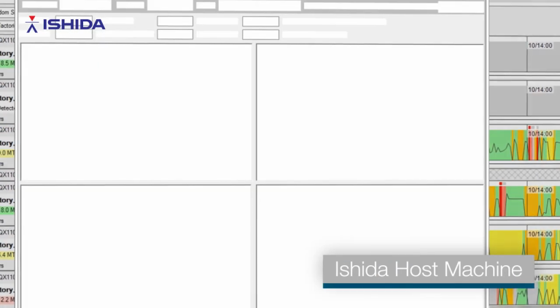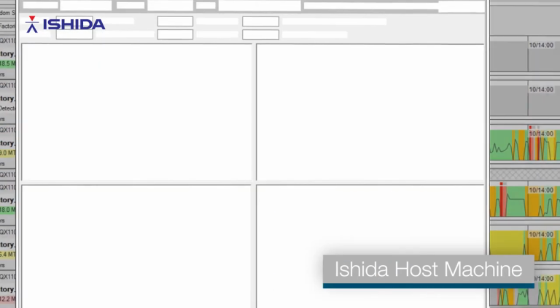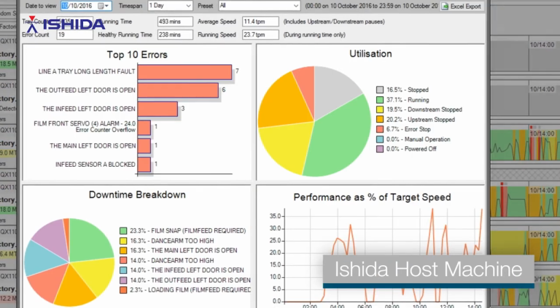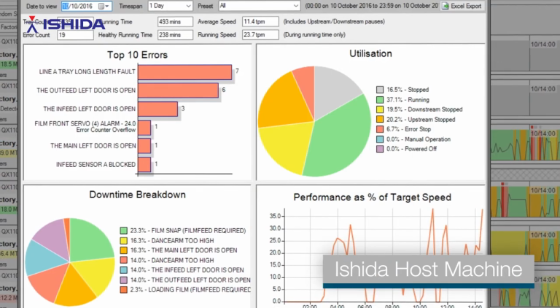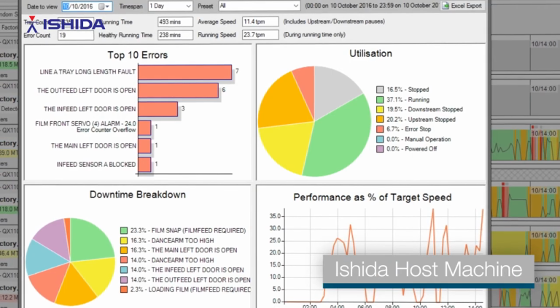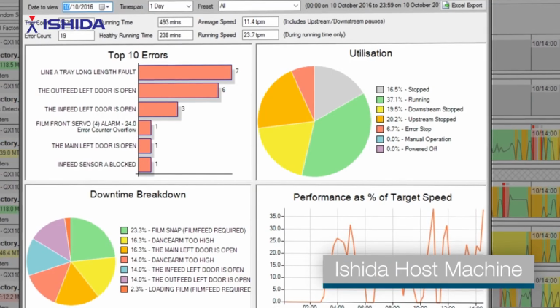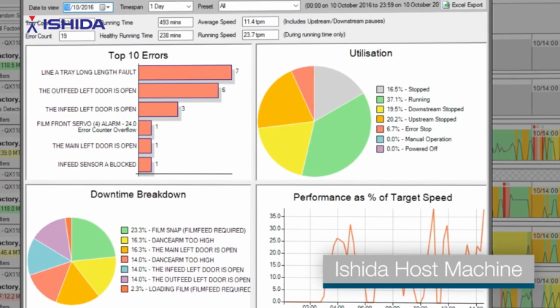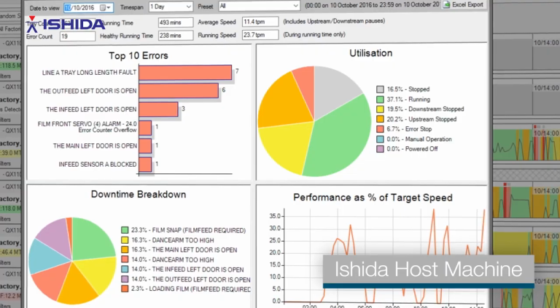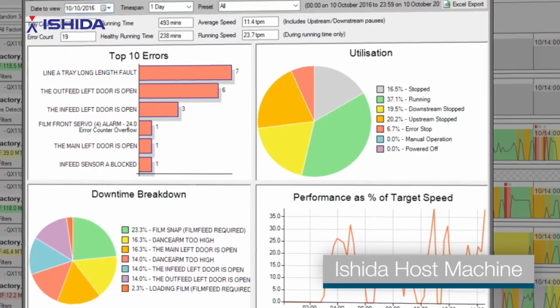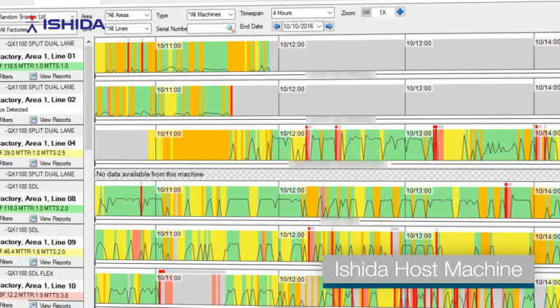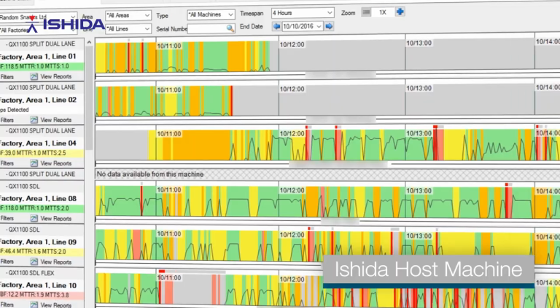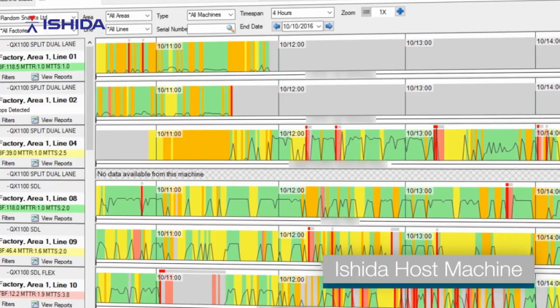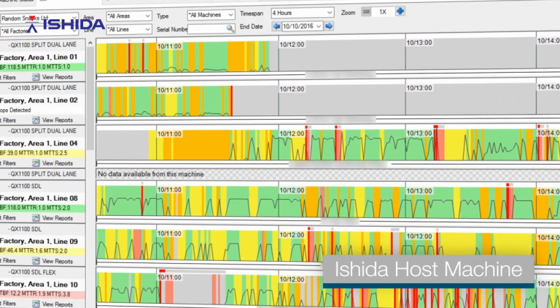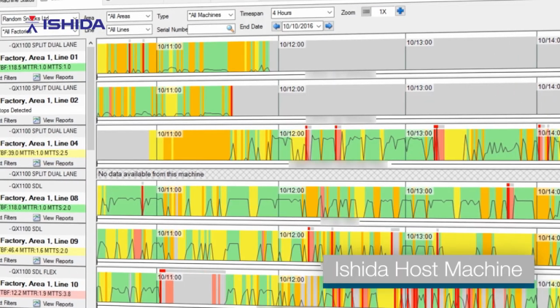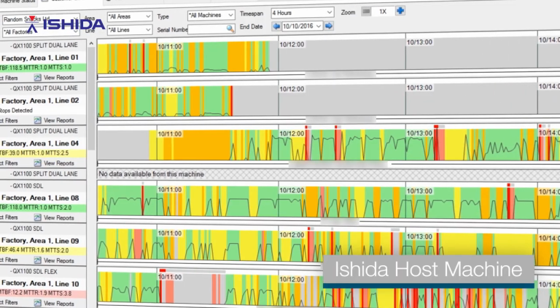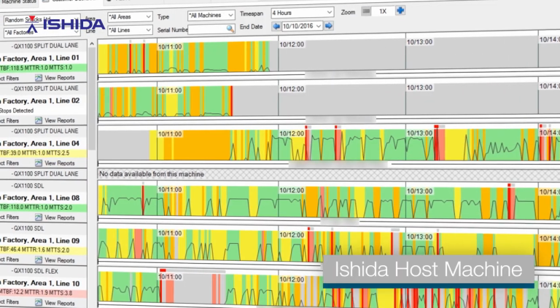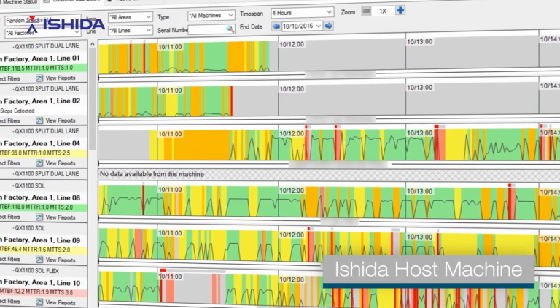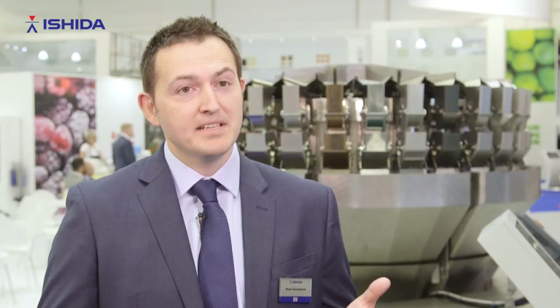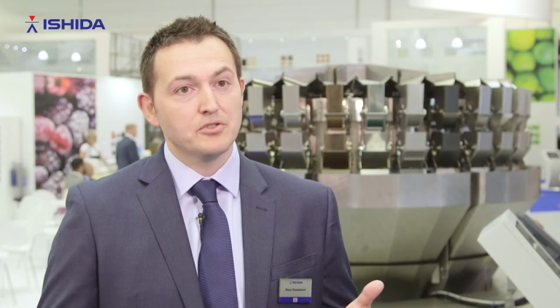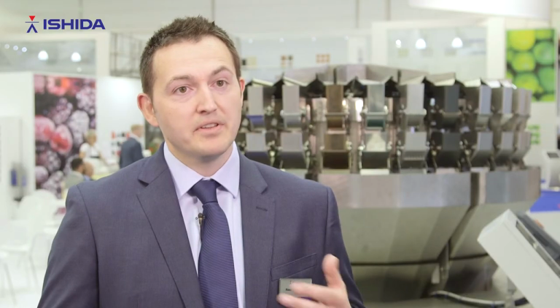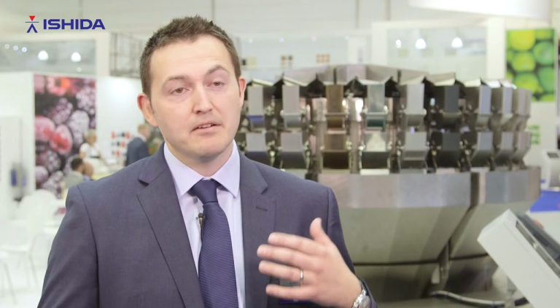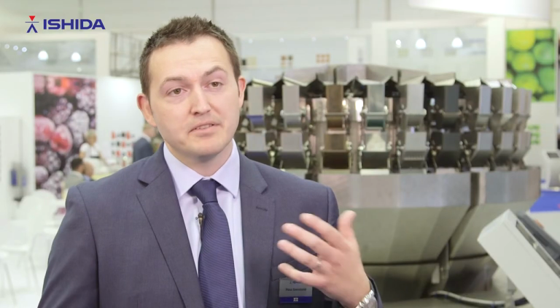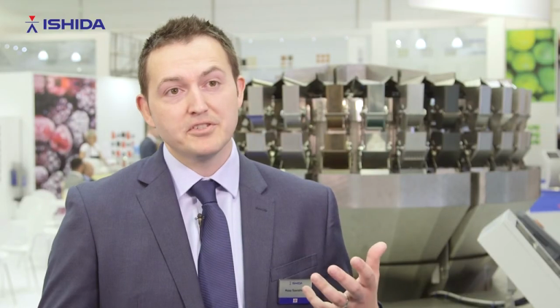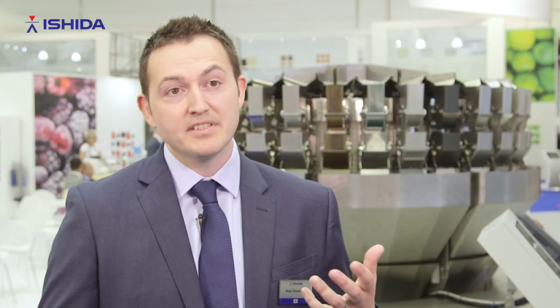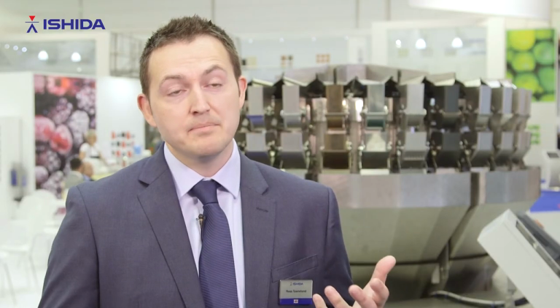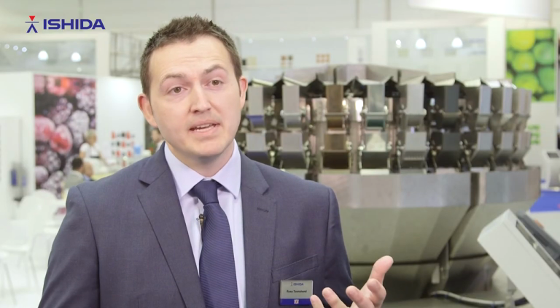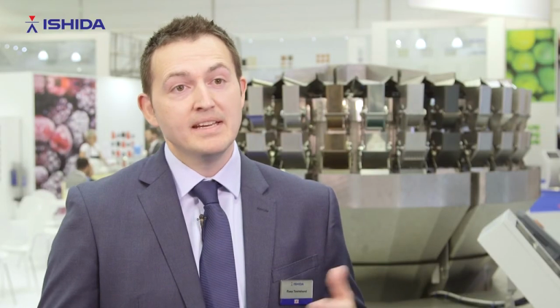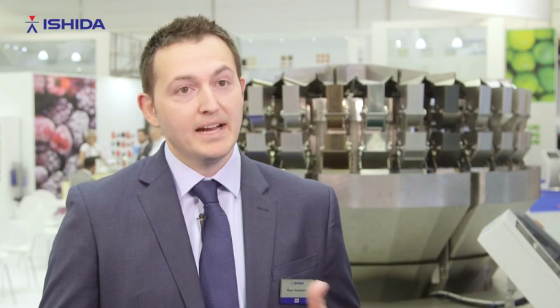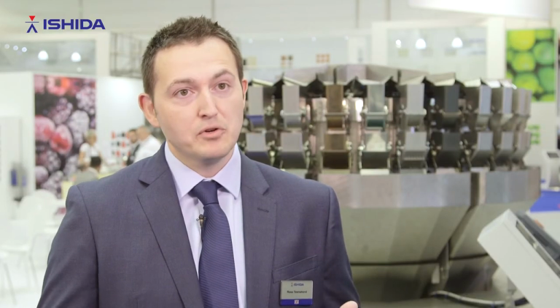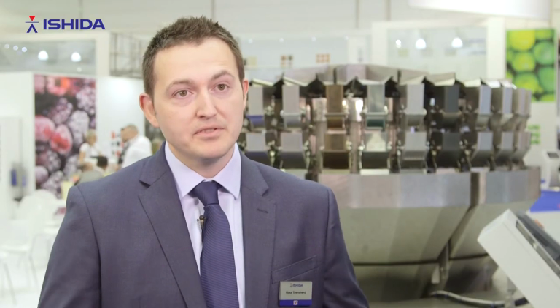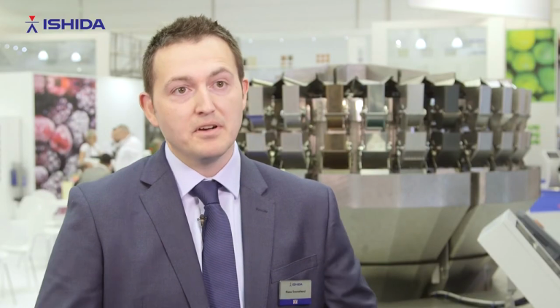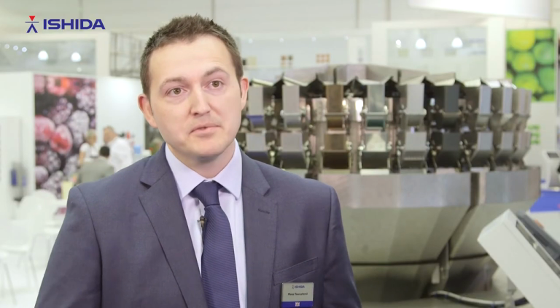We can proactively maintain the machines, making sure that they are as efficient as they can be at all given times.